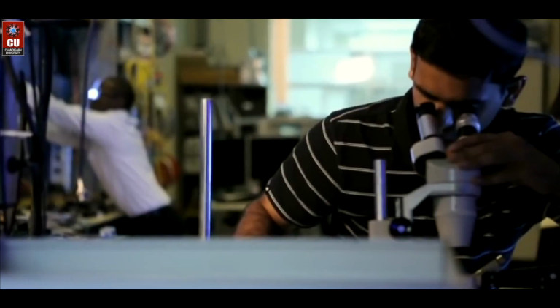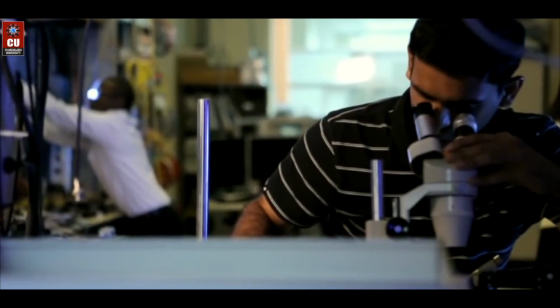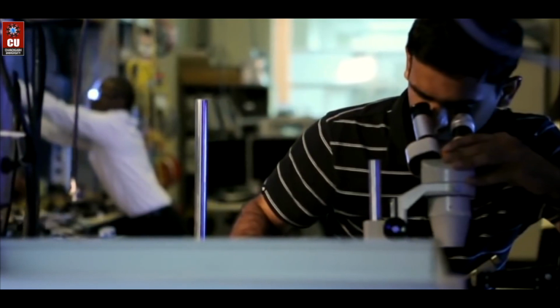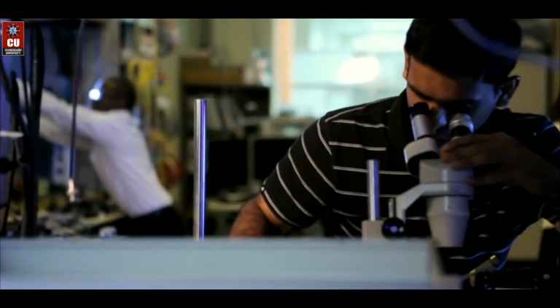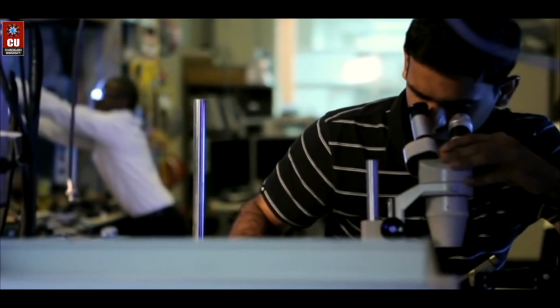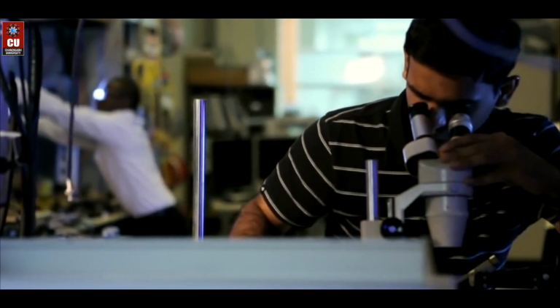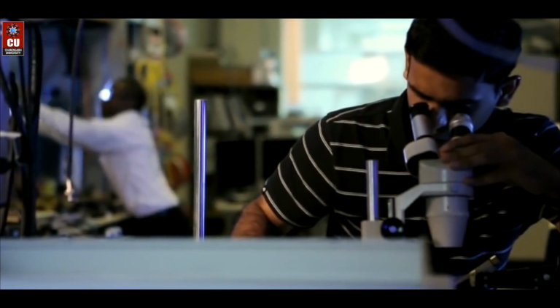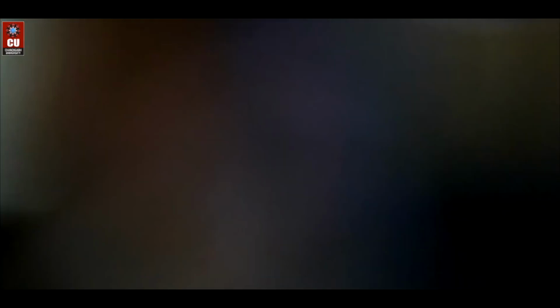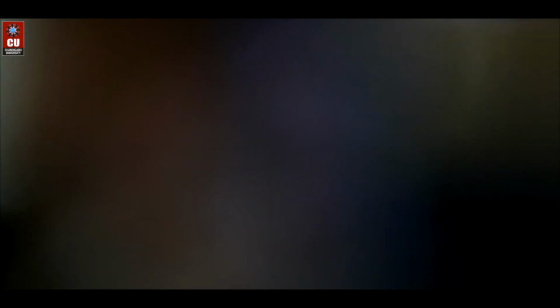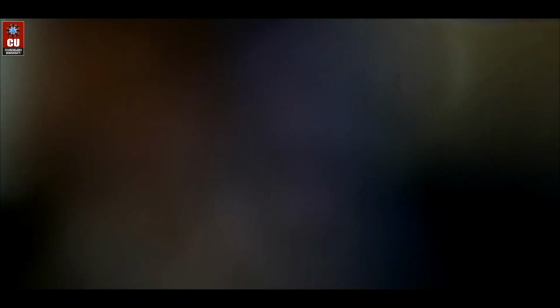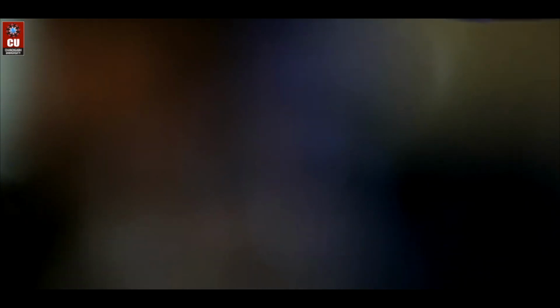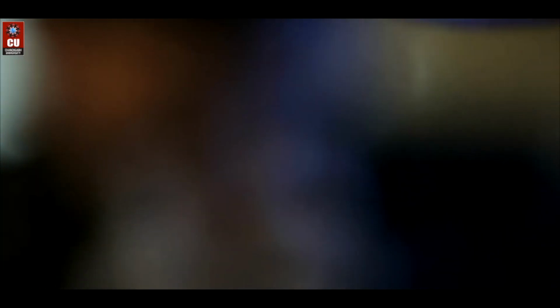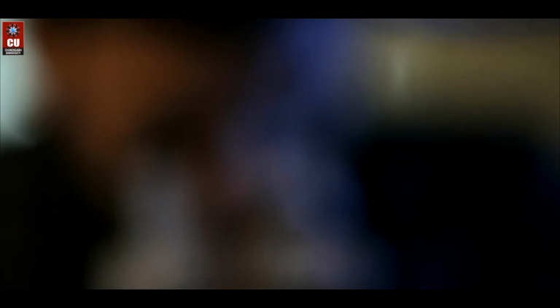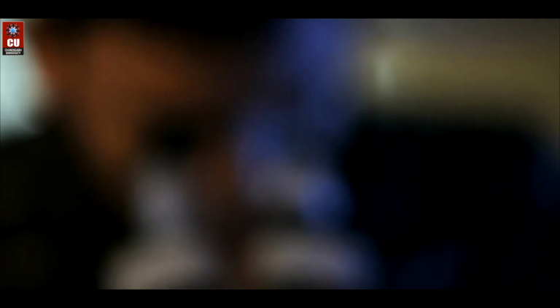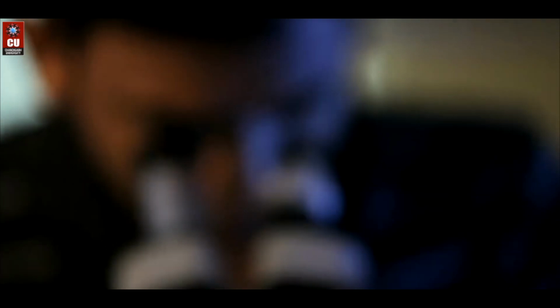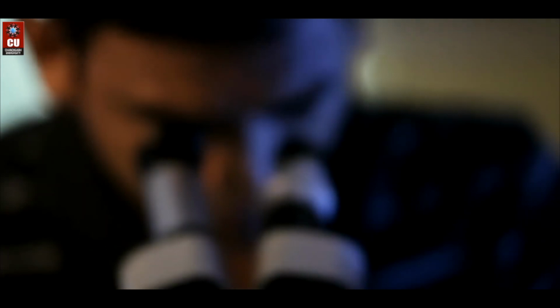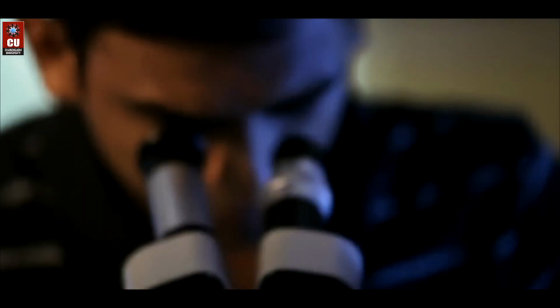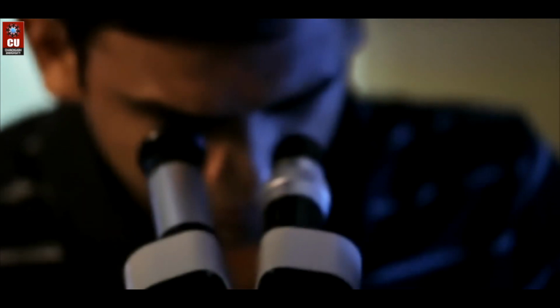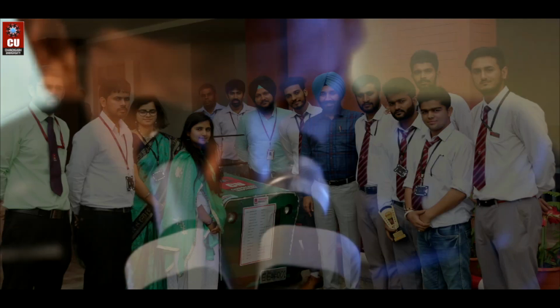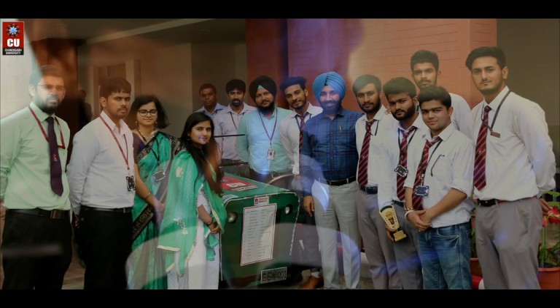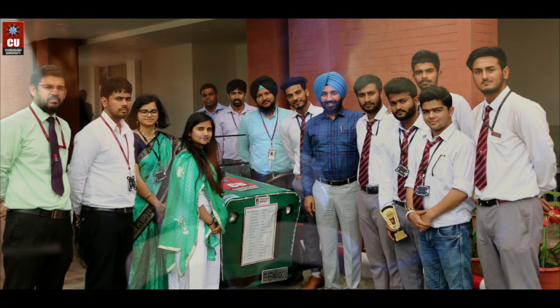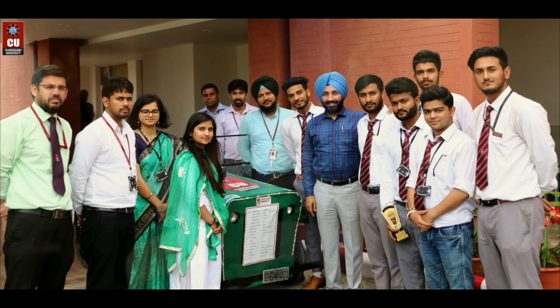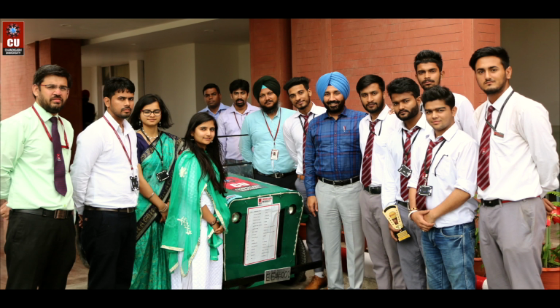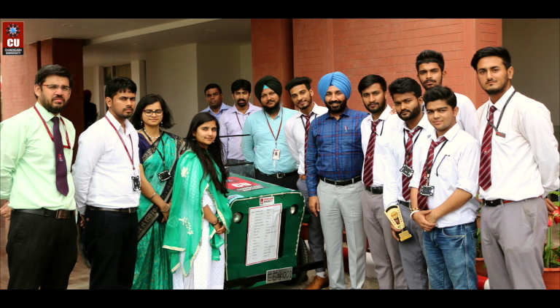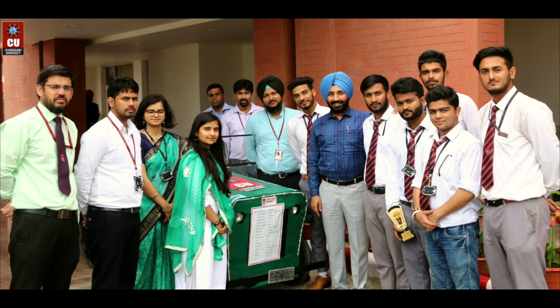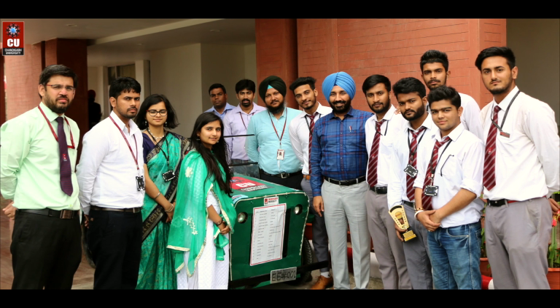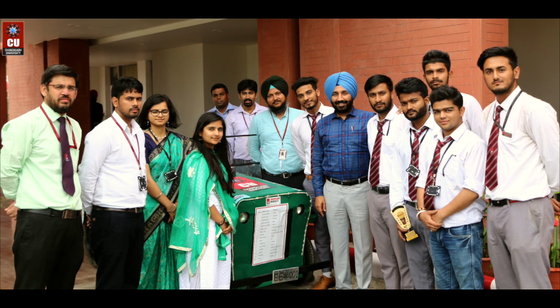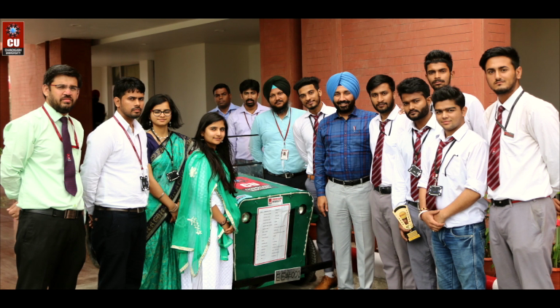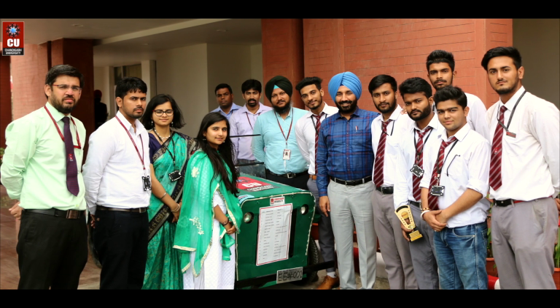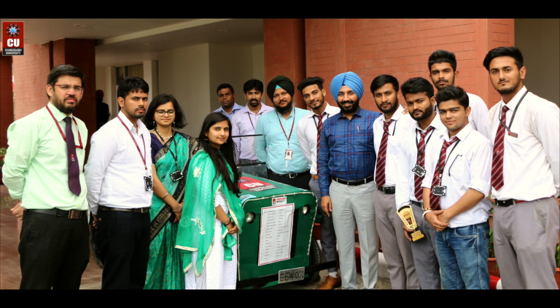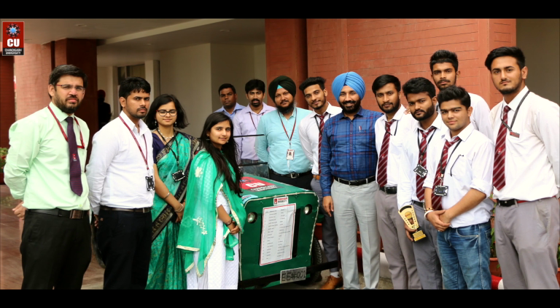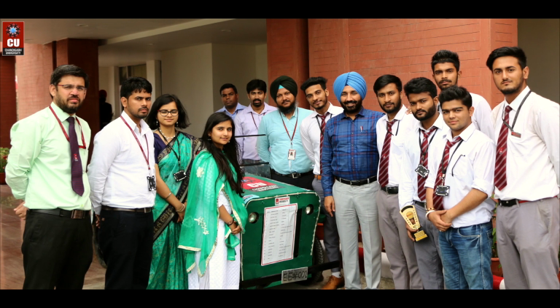The department faculty involves both students and themselves in pursuing research in the latest technologies.